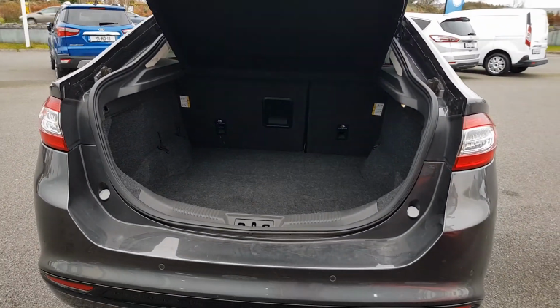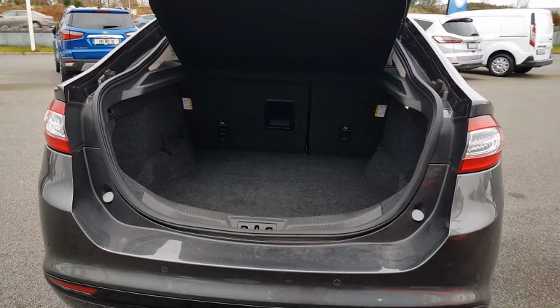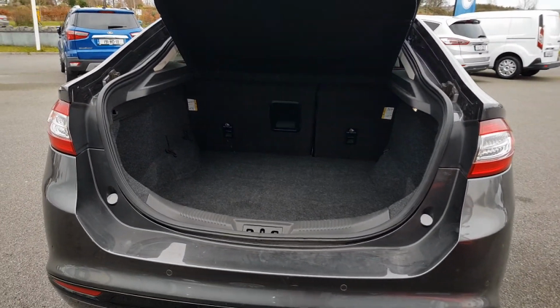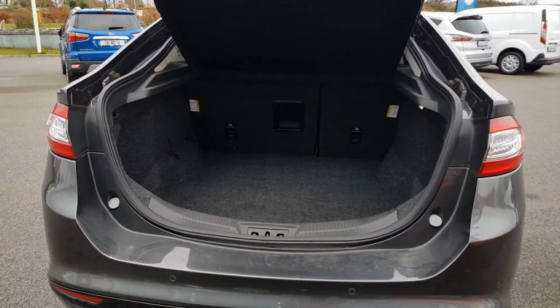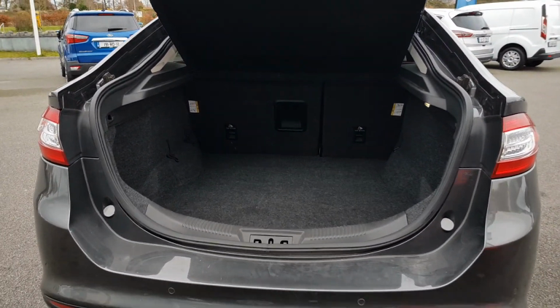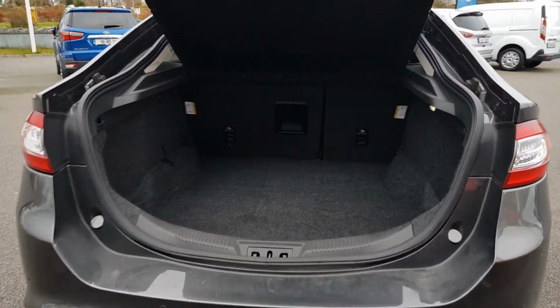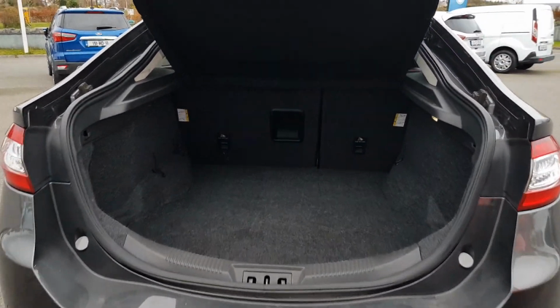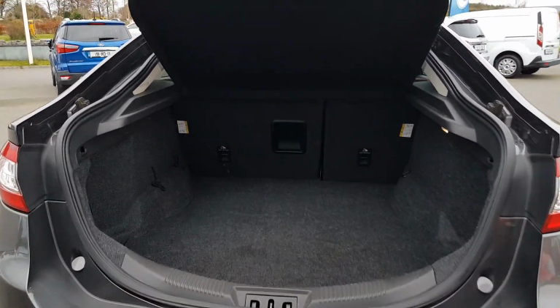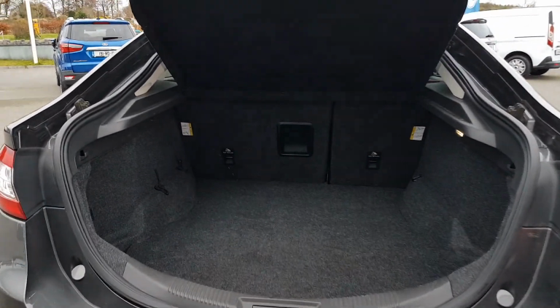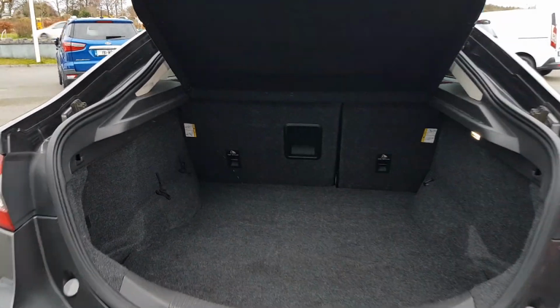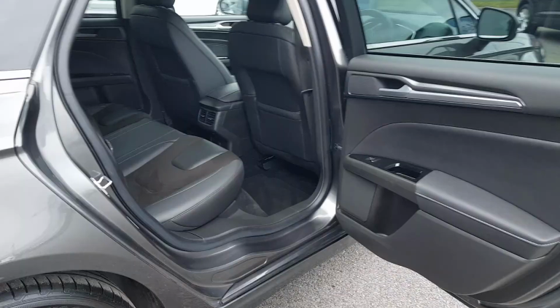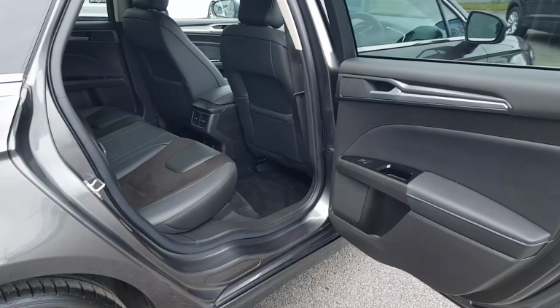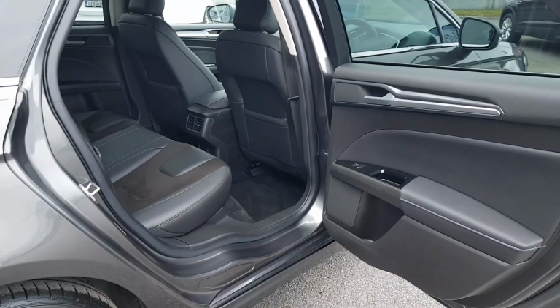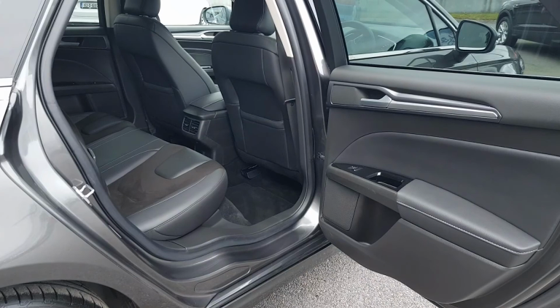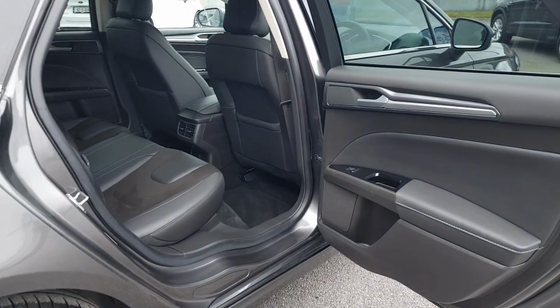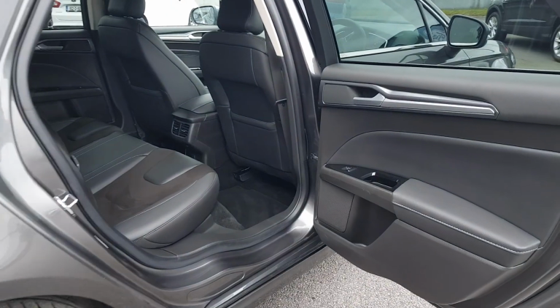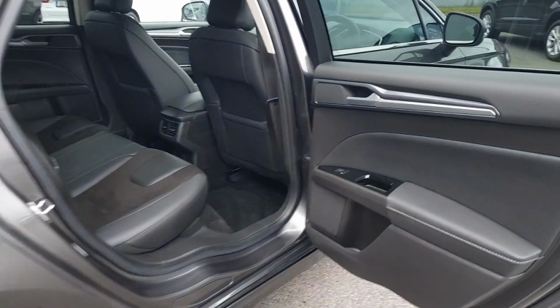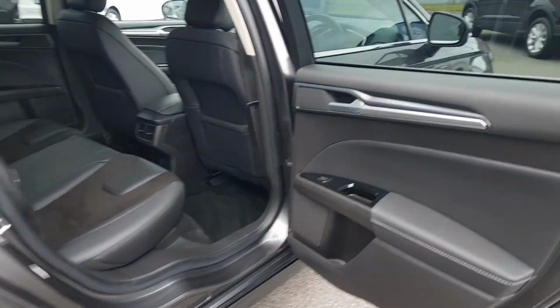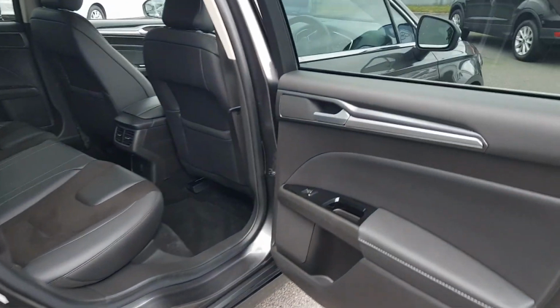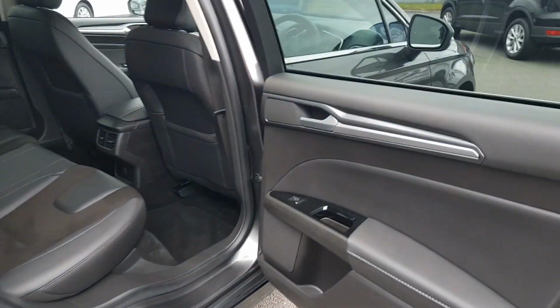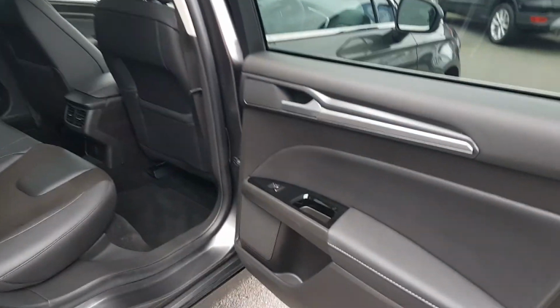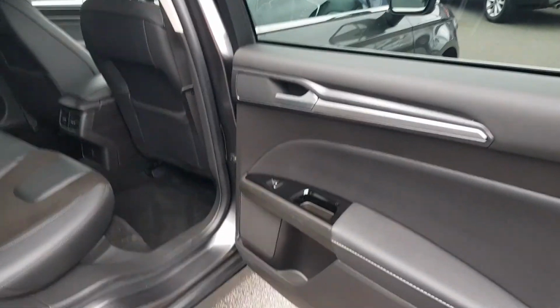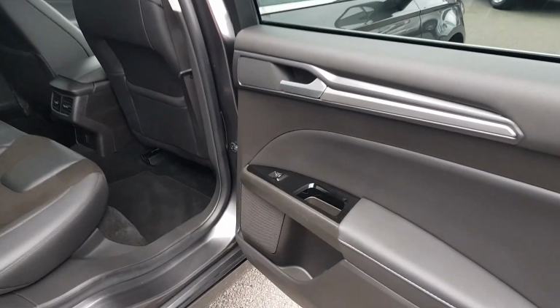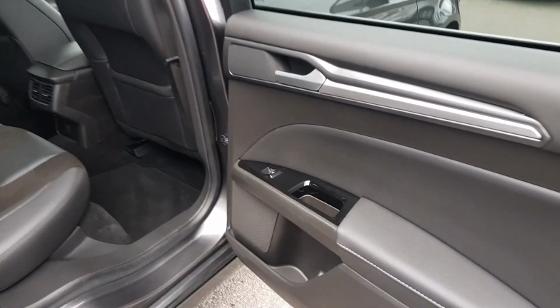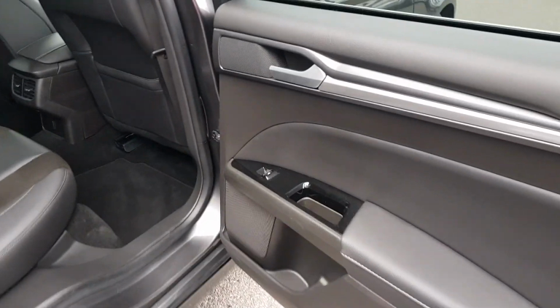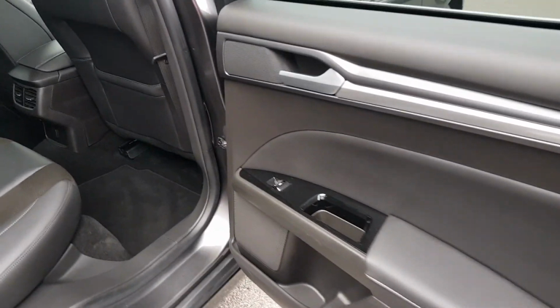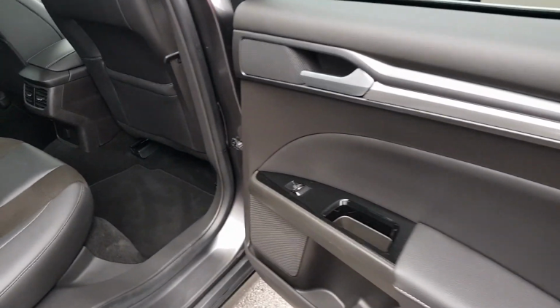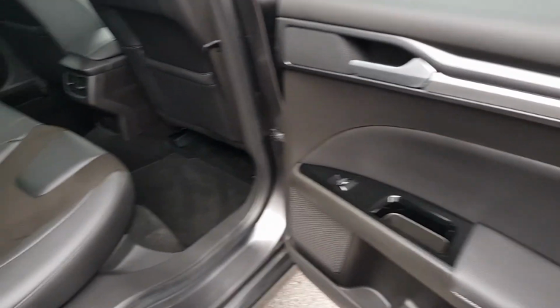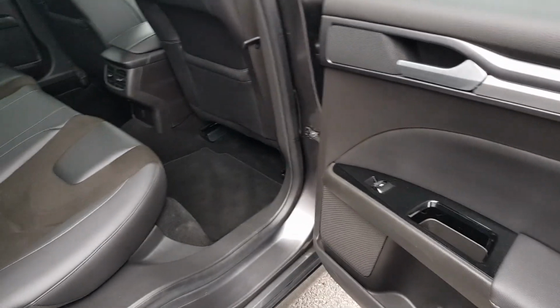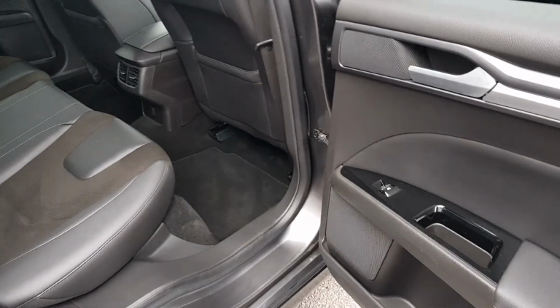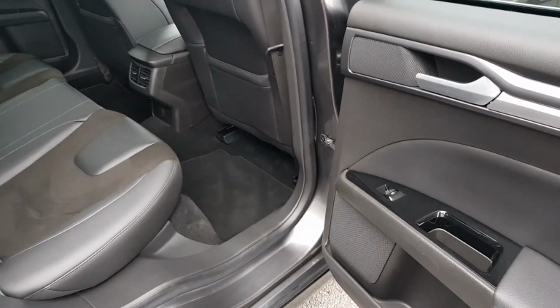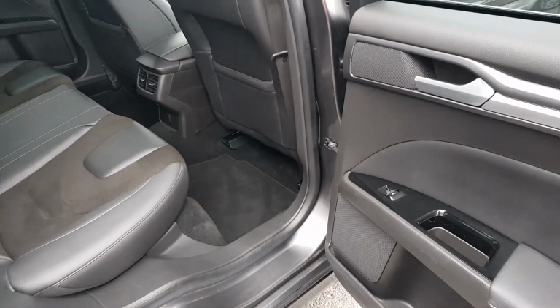Having a look at this gorgeous large deep boot, fully equipped with a spare wheel.